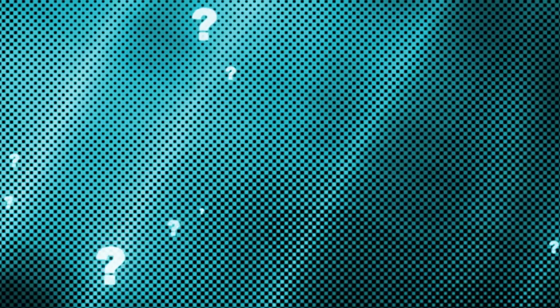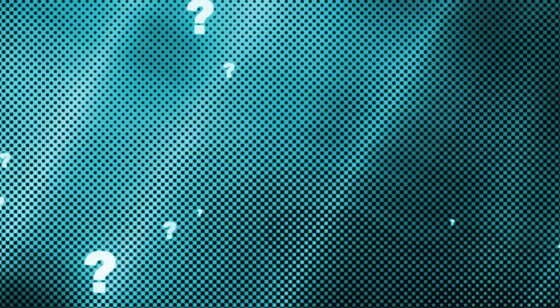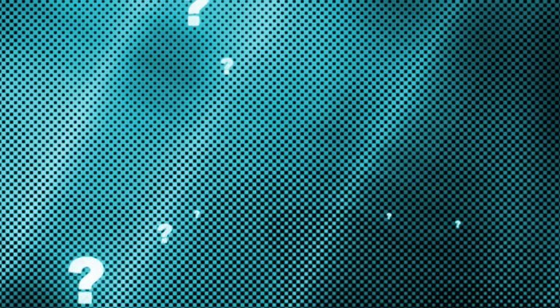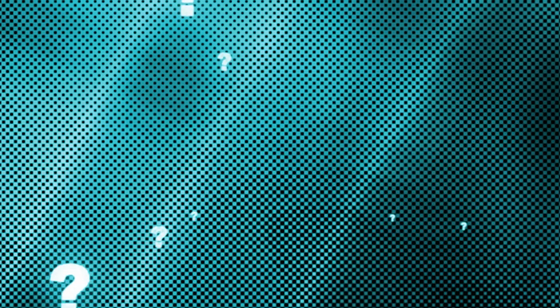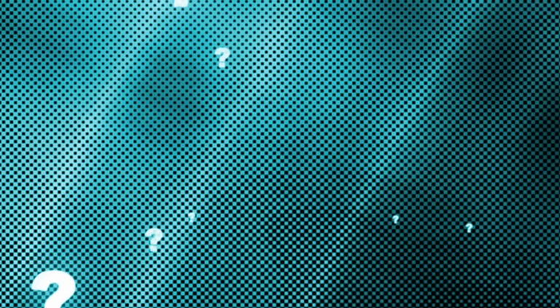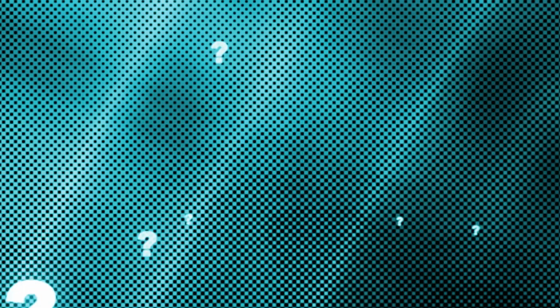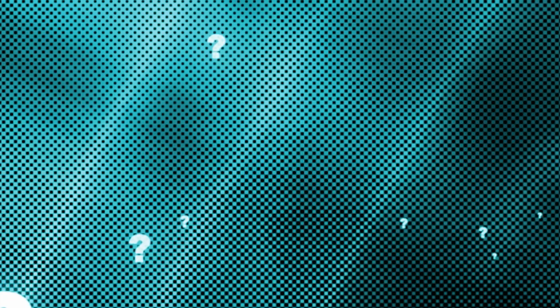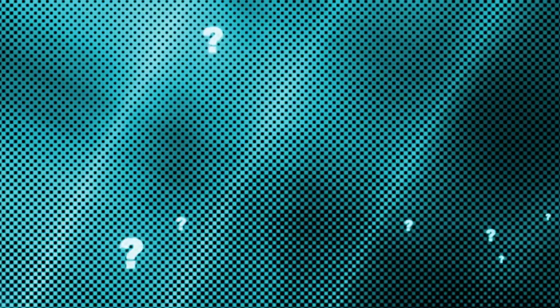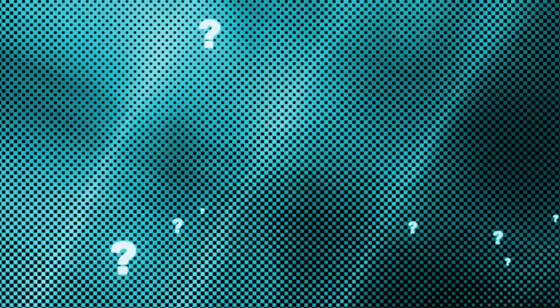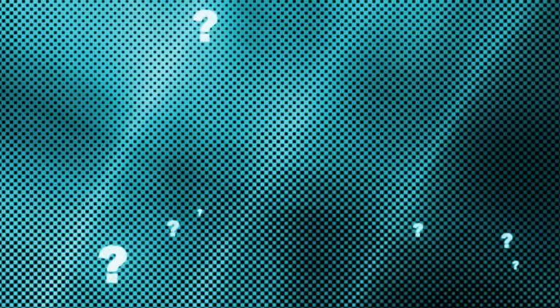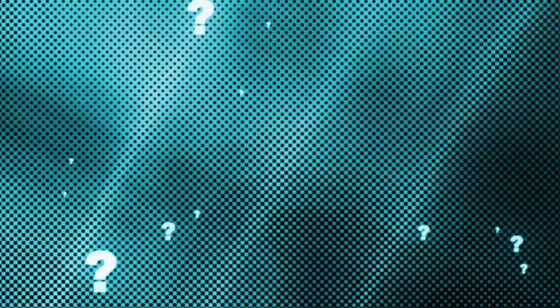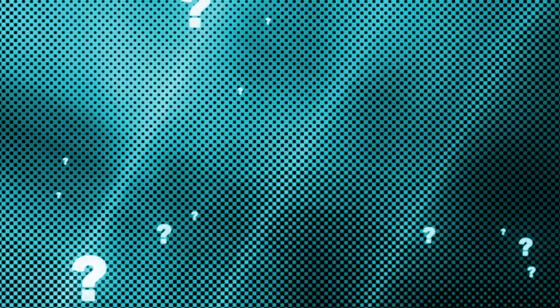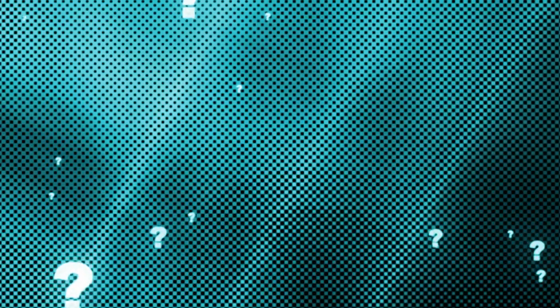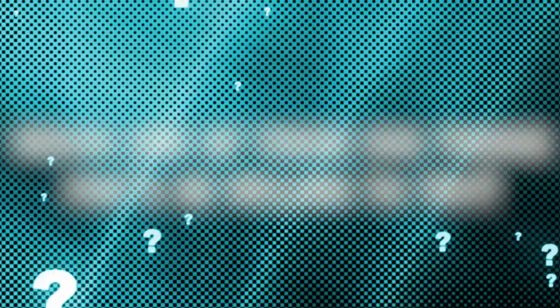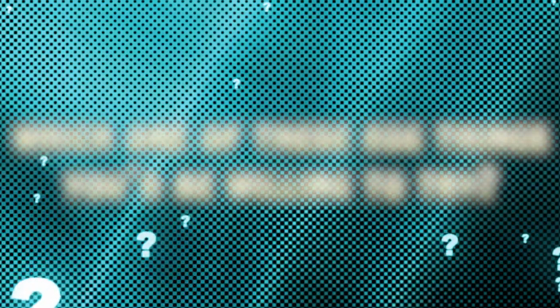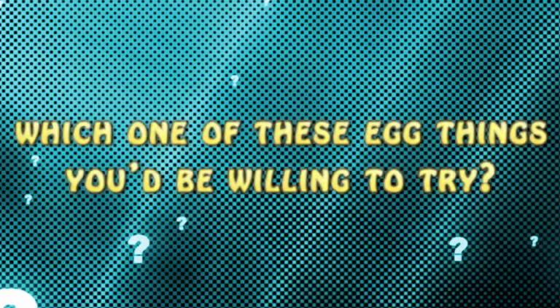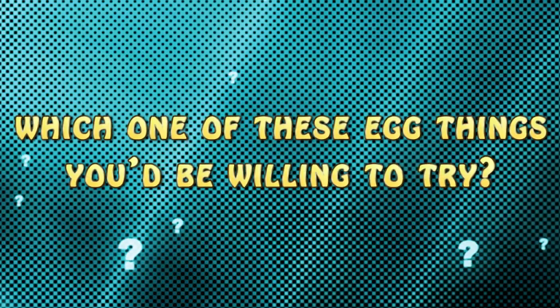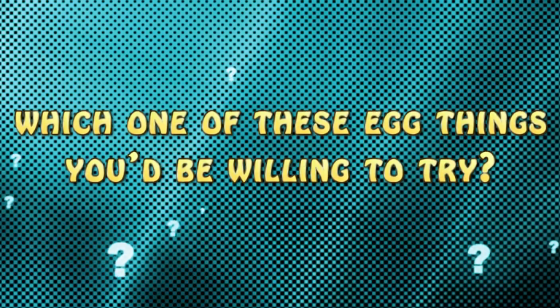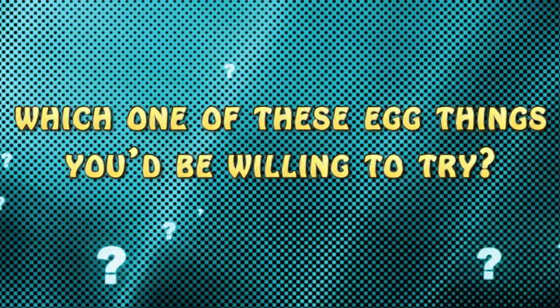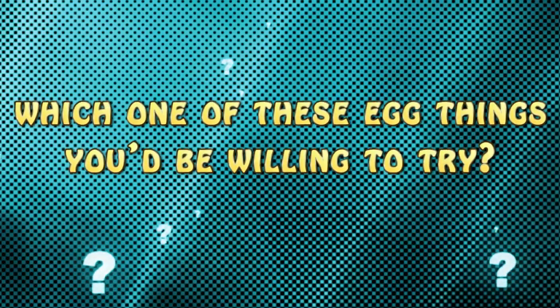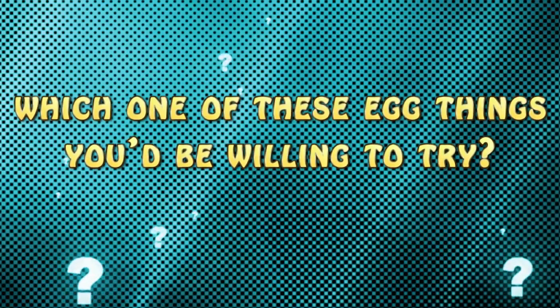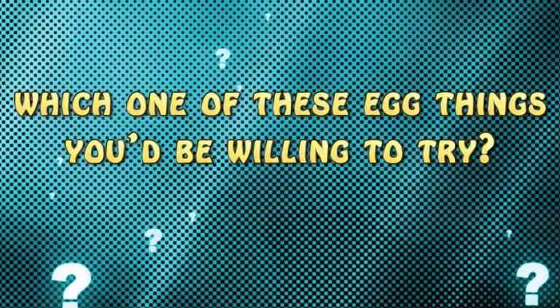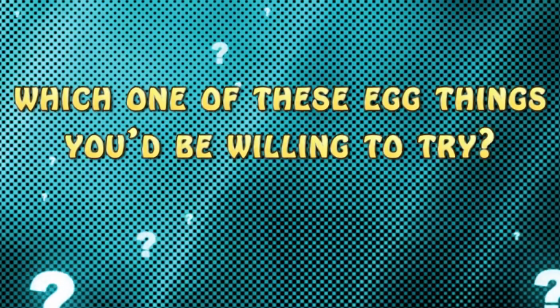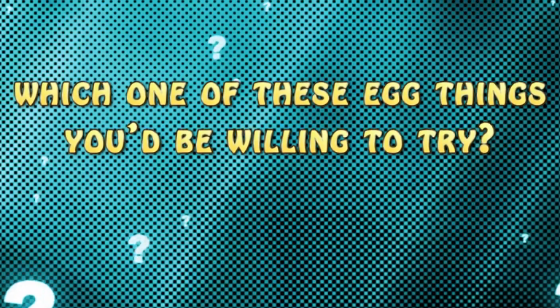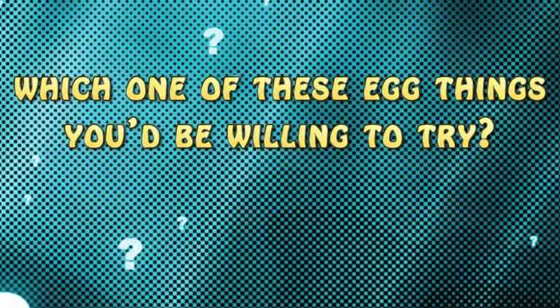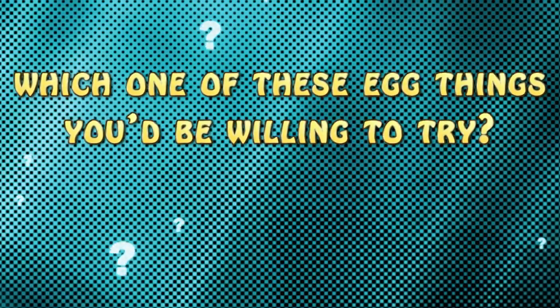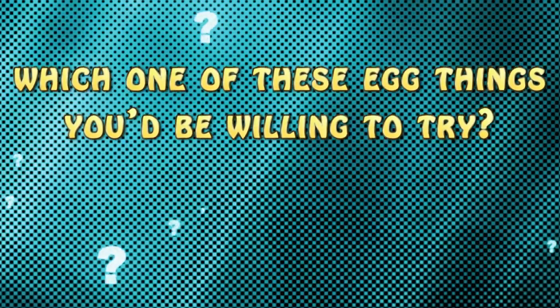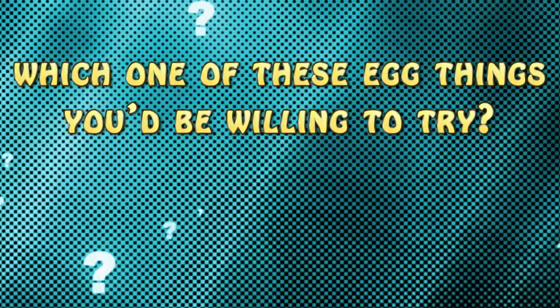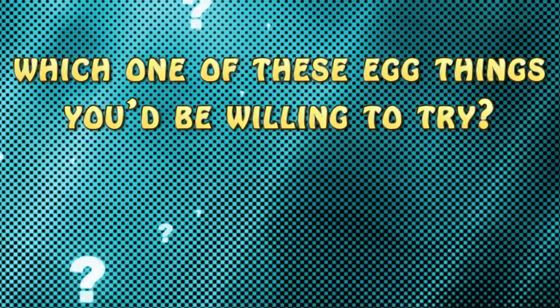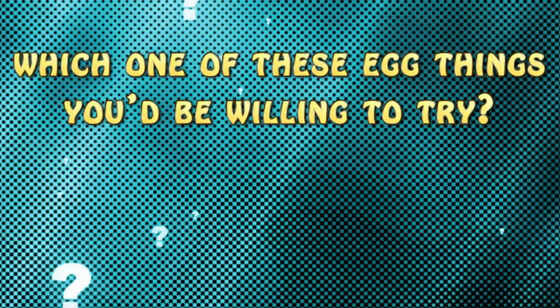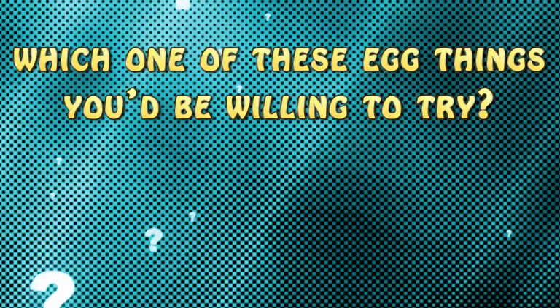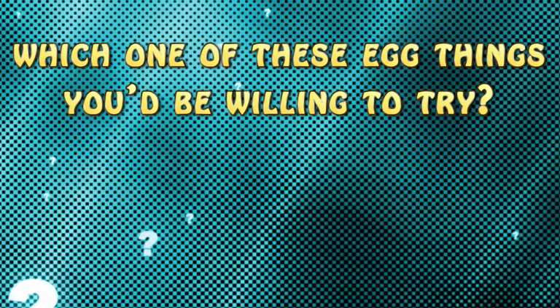Before we reveal number 1, let us know in the comments below which one of these egg things you'd be willing to try. And don't forget to subscribe.